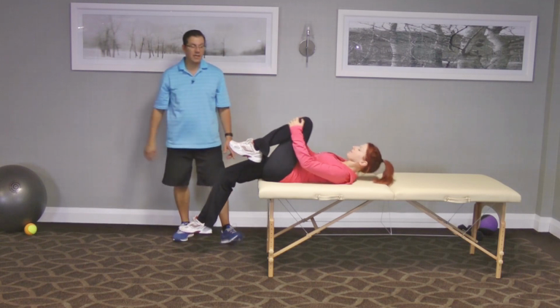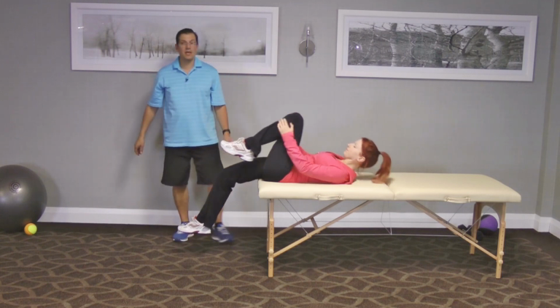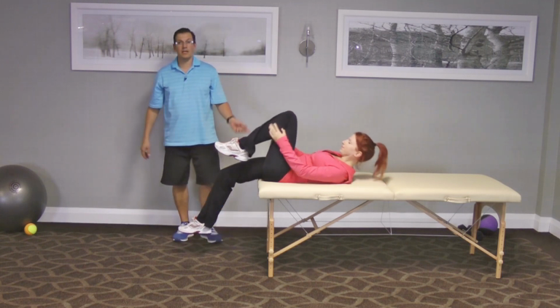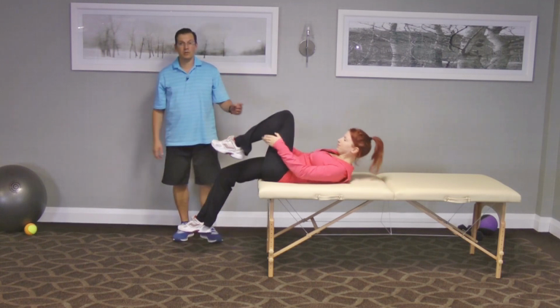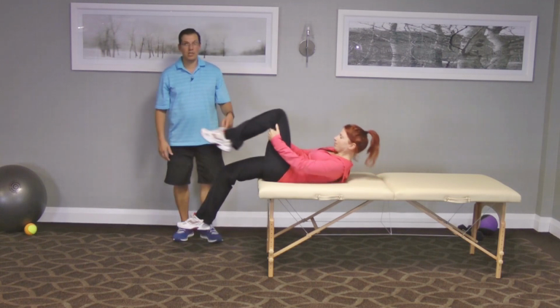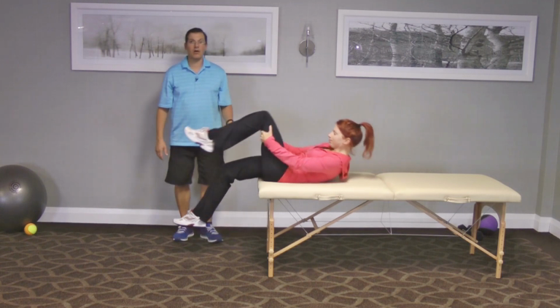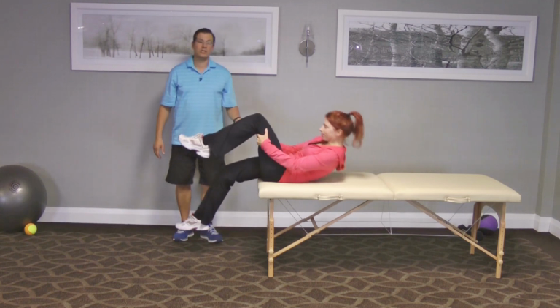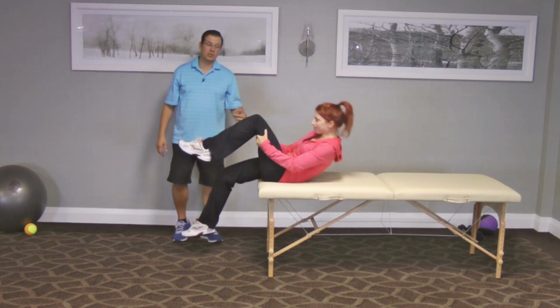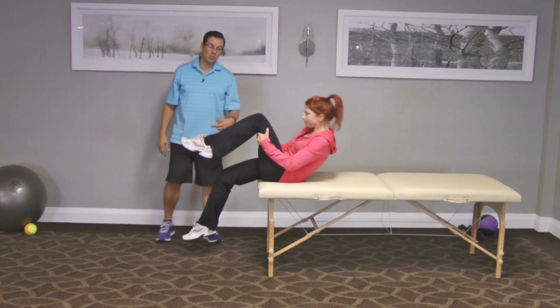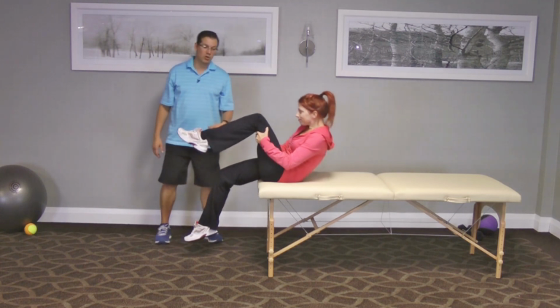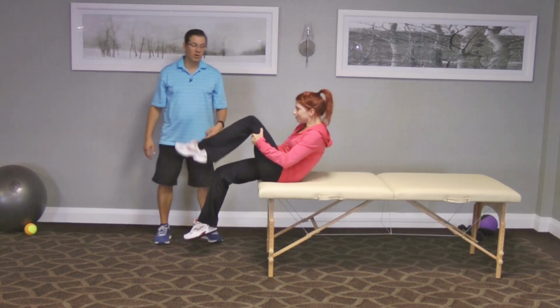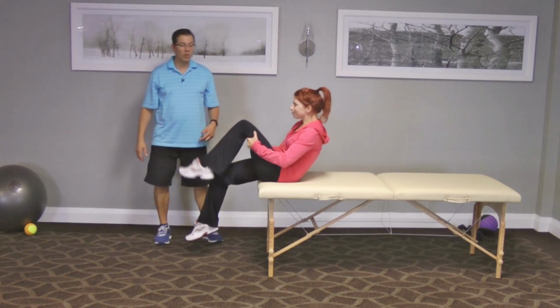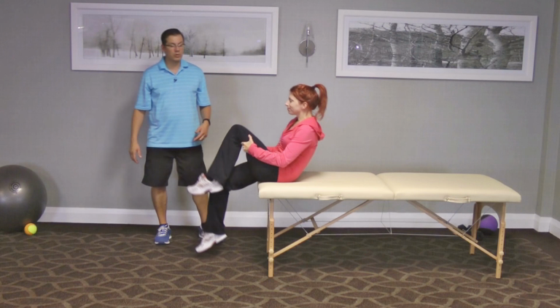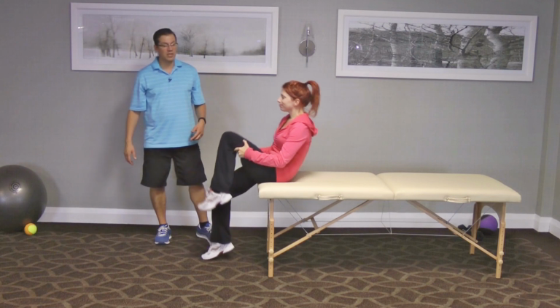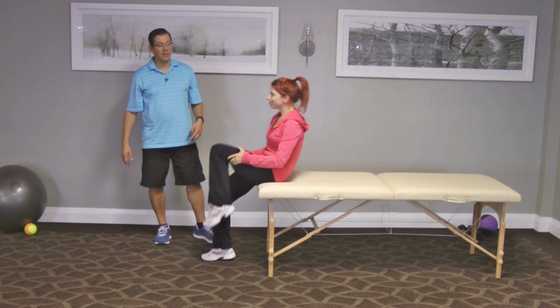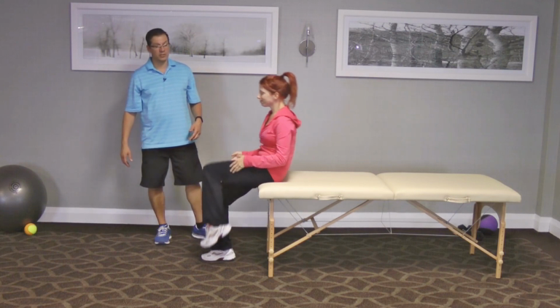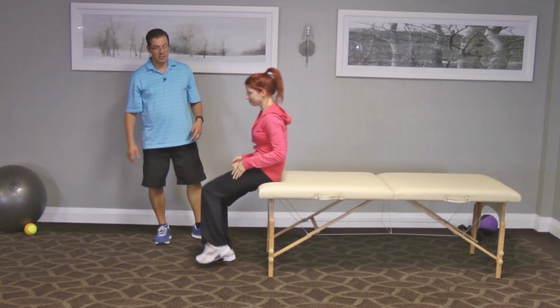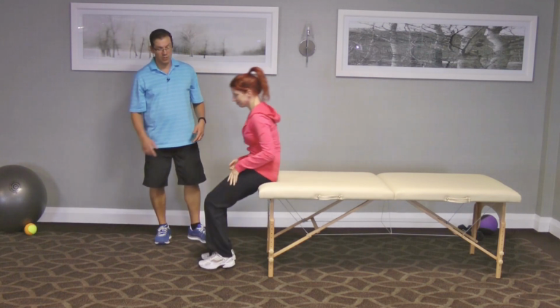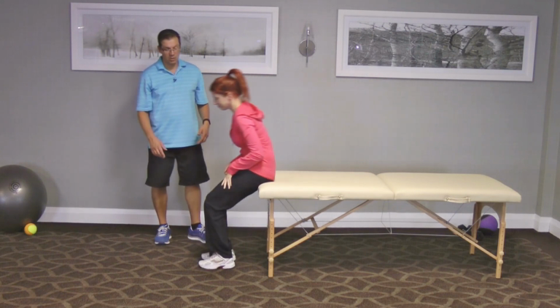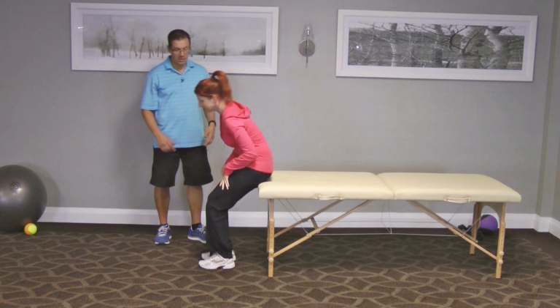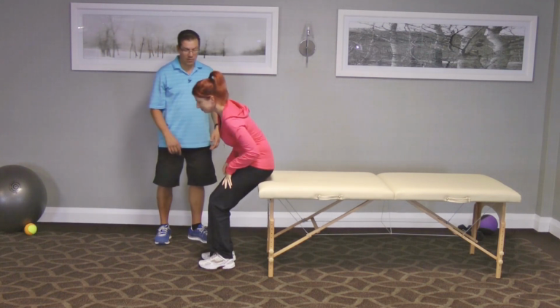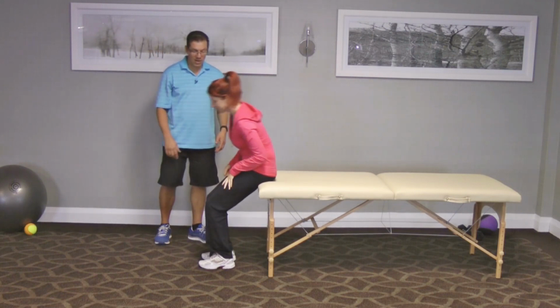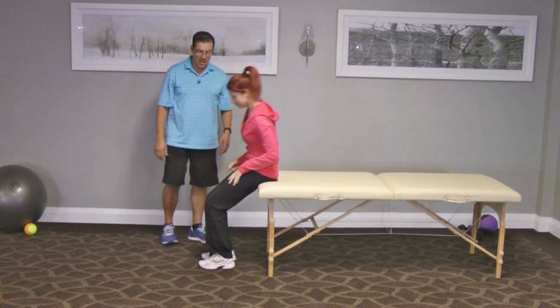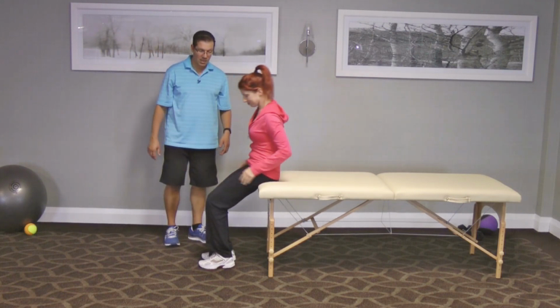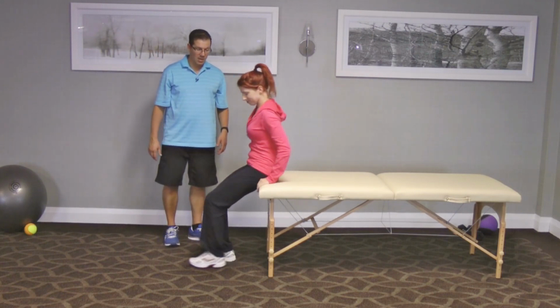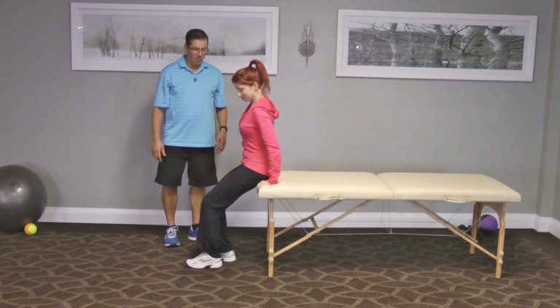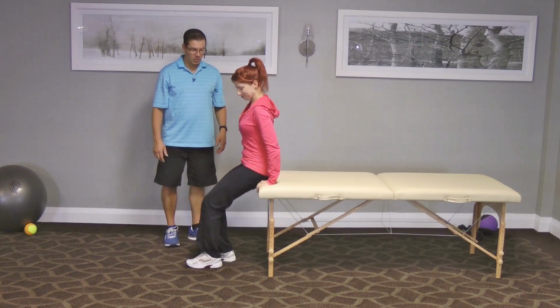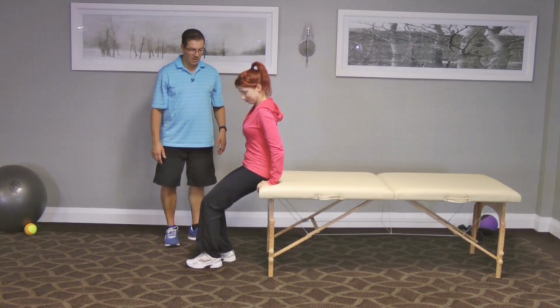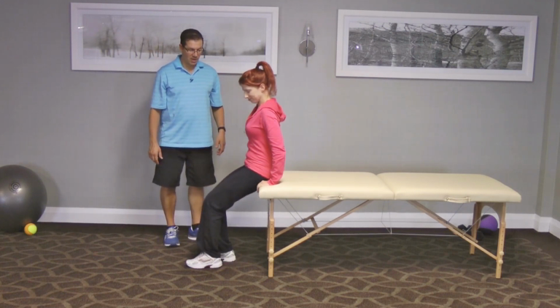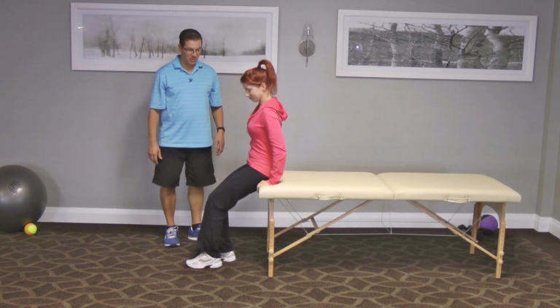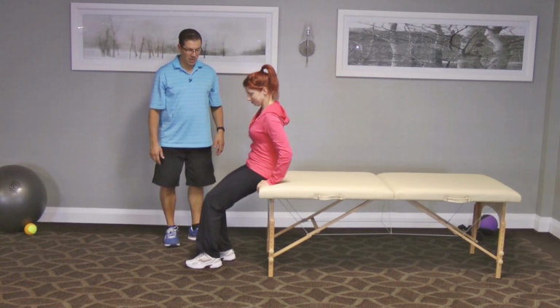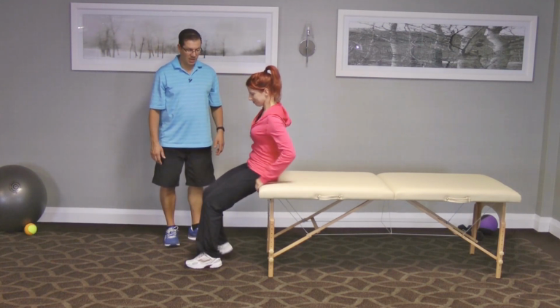Now I'll get Donnelly to switch over and go to the other side. So we looked at that right leg, now we'll try the other side.